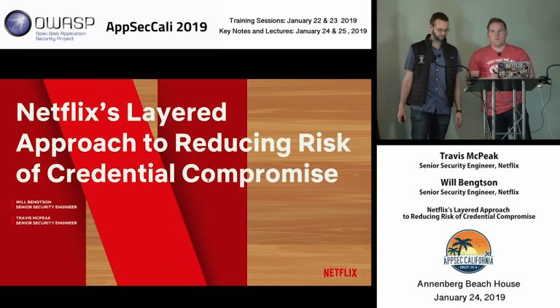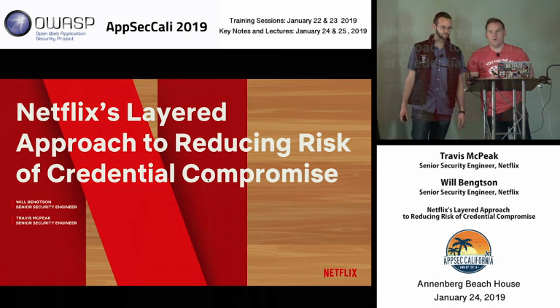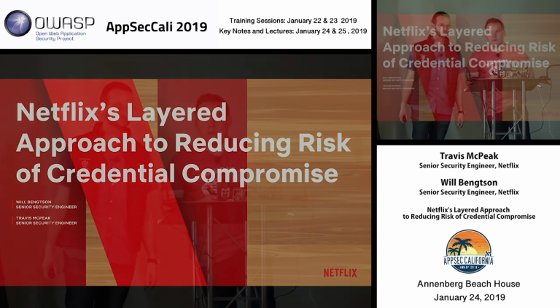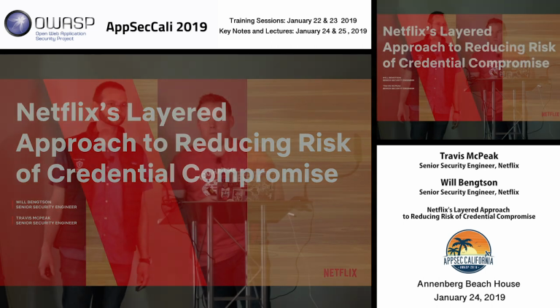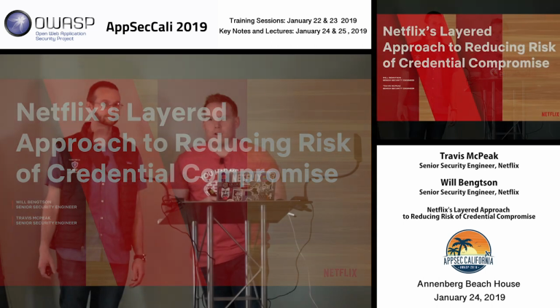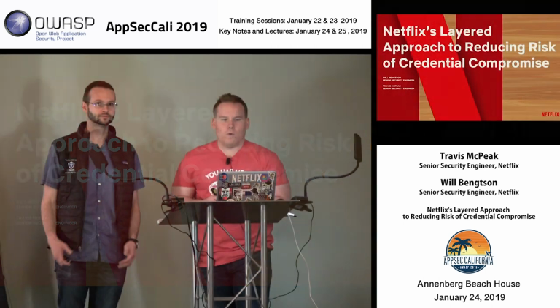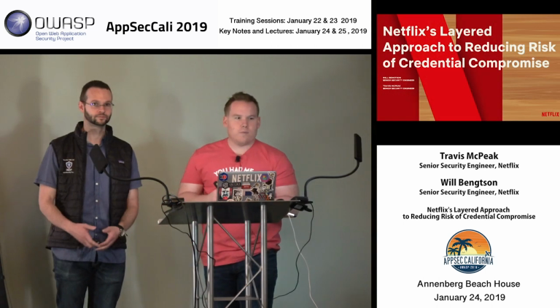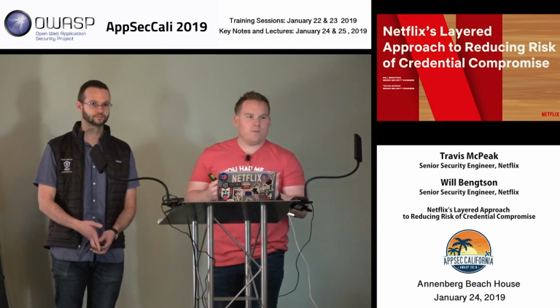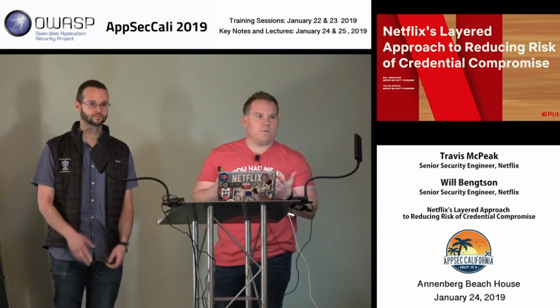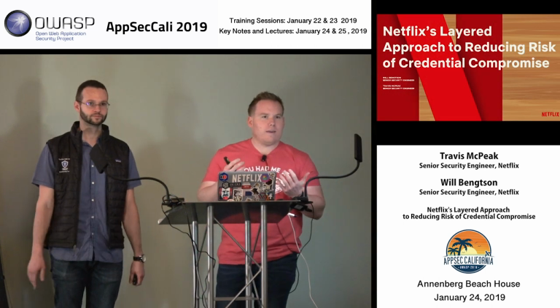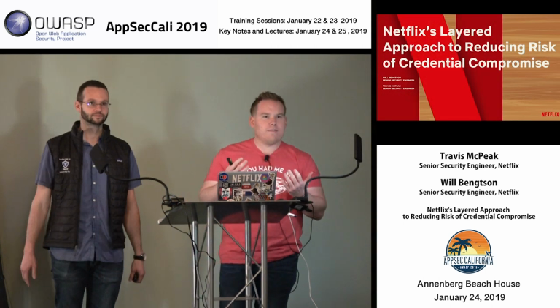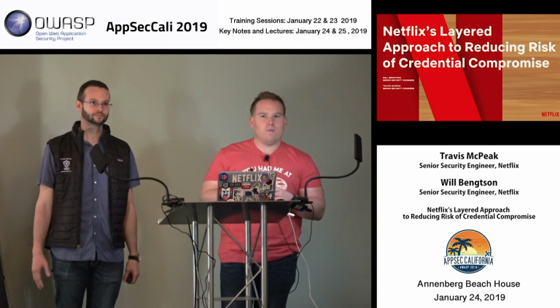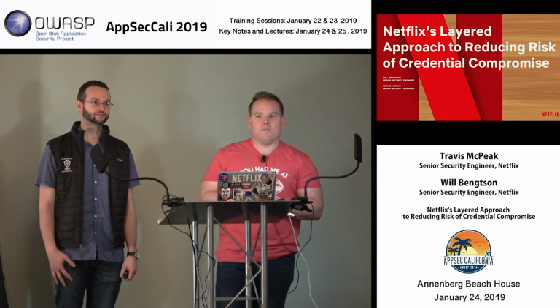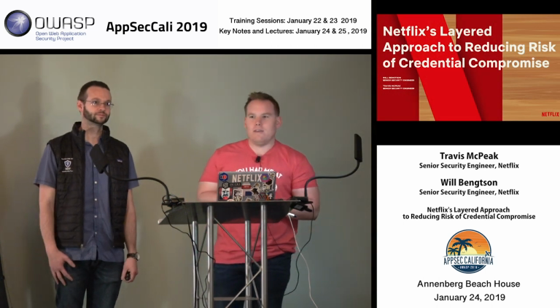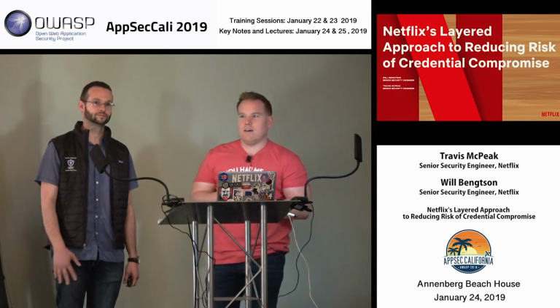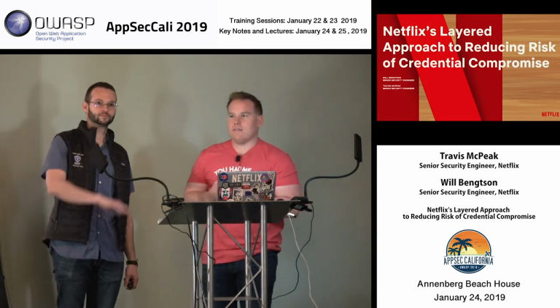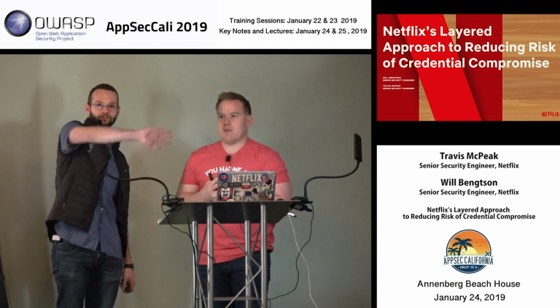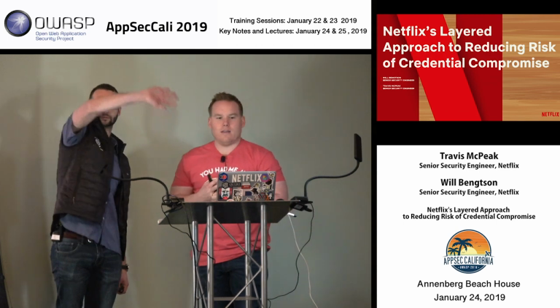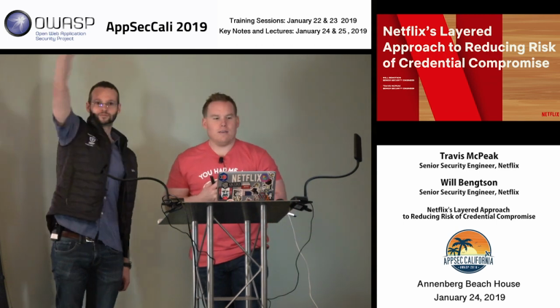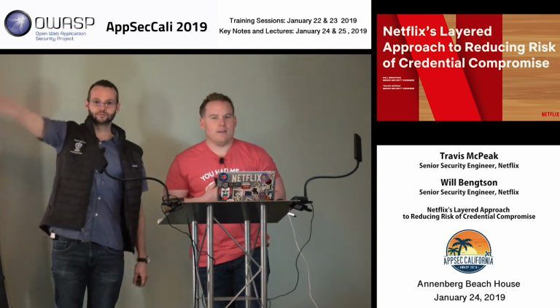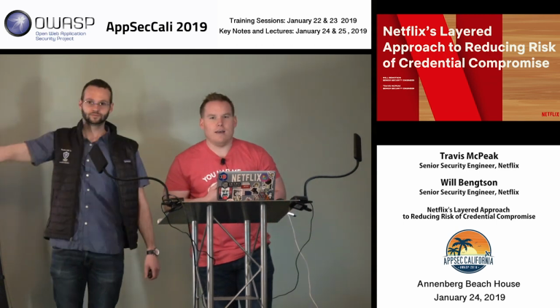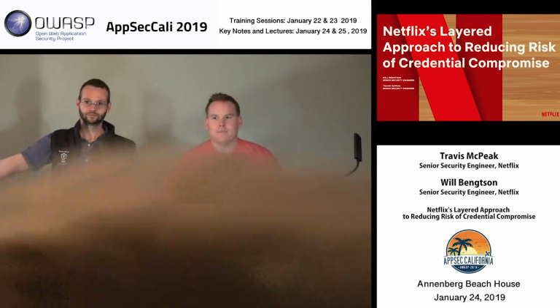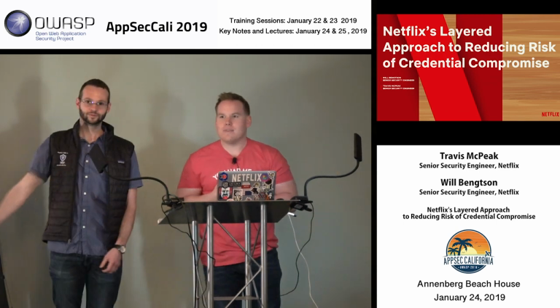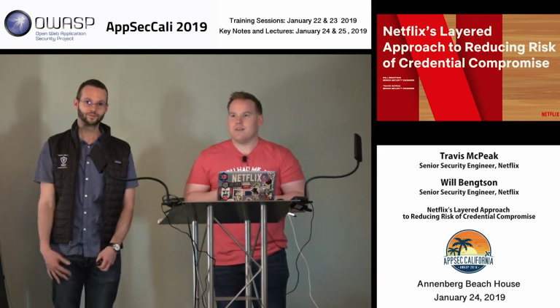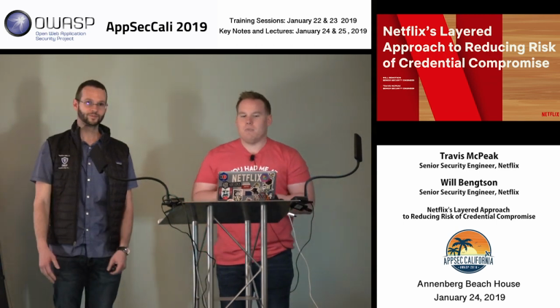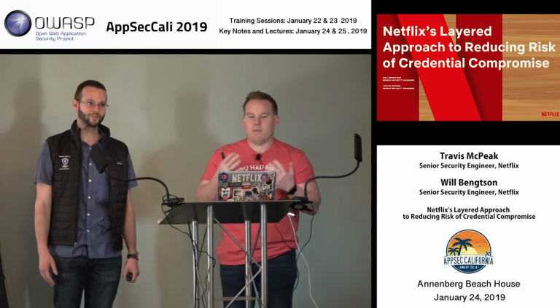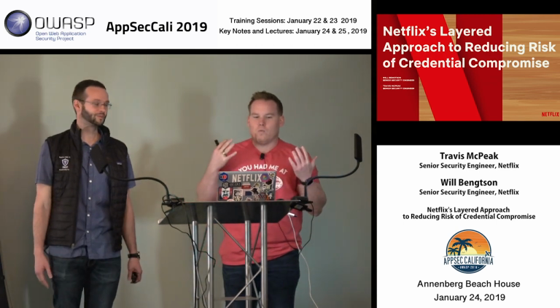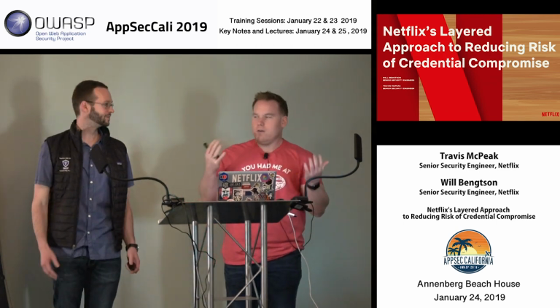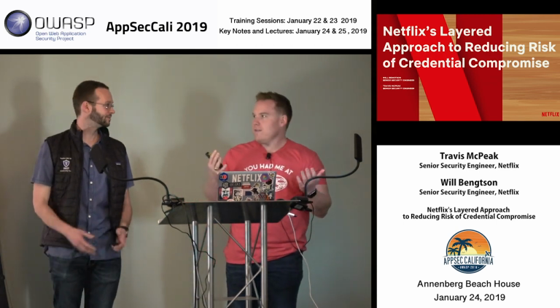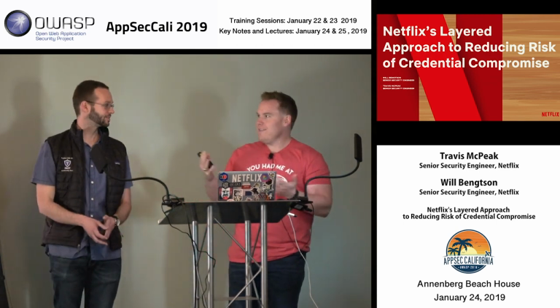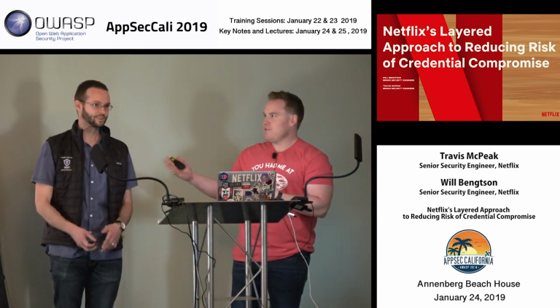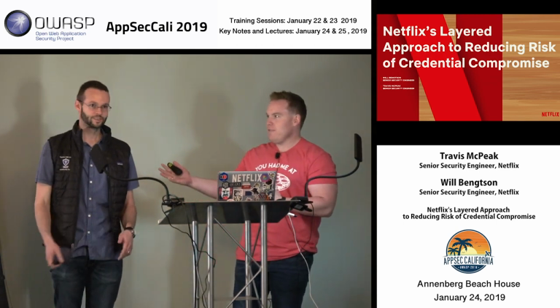Good morning and welcome to day one of the talks at AppSec Kelly. My name is Will, and this is Travis.